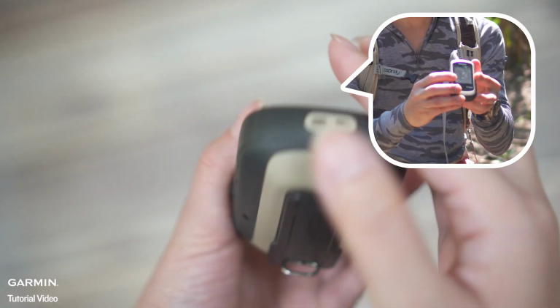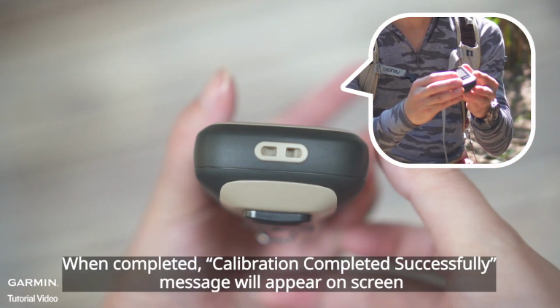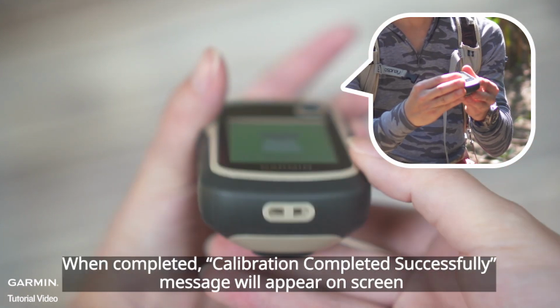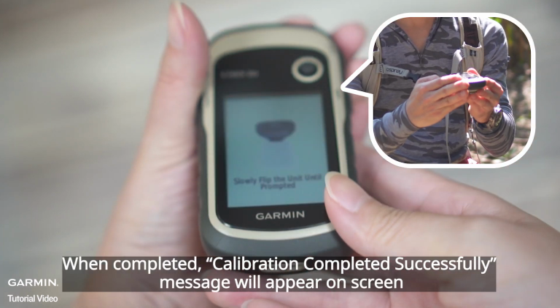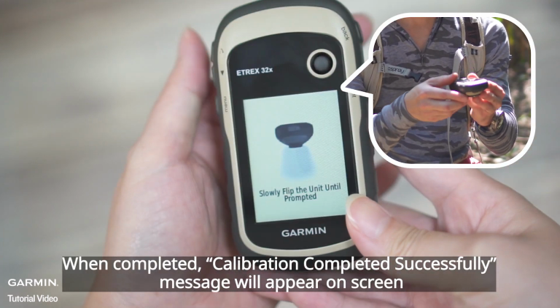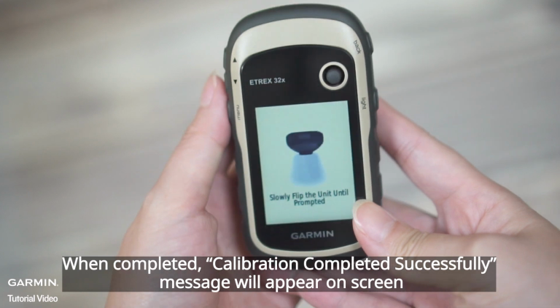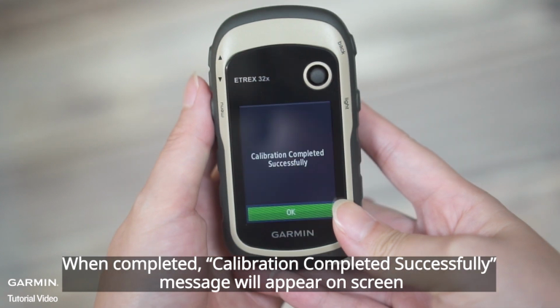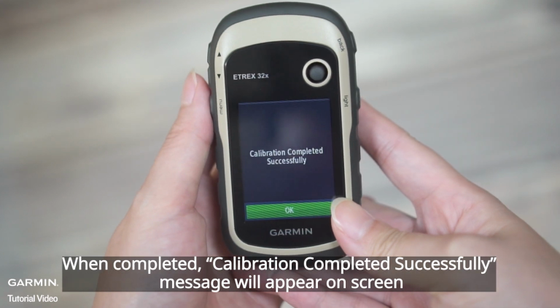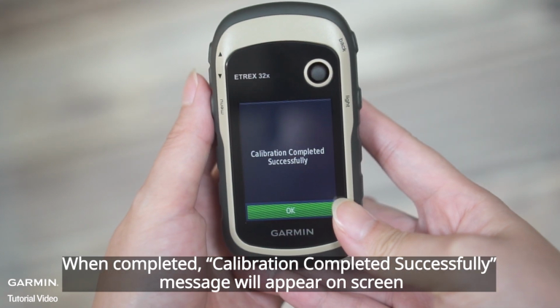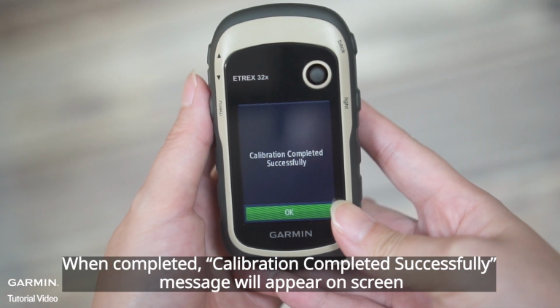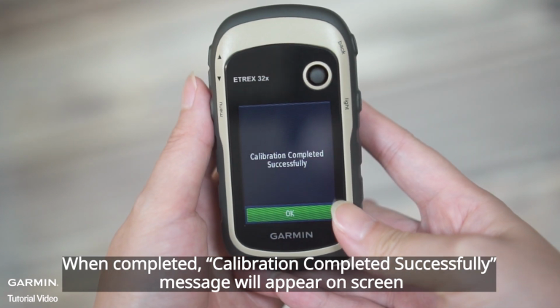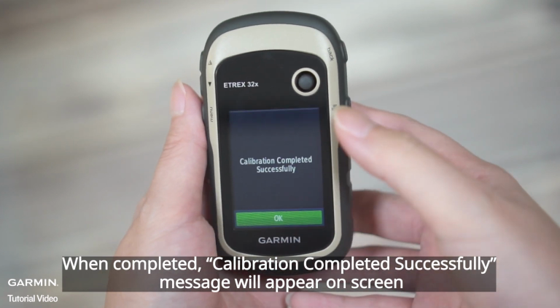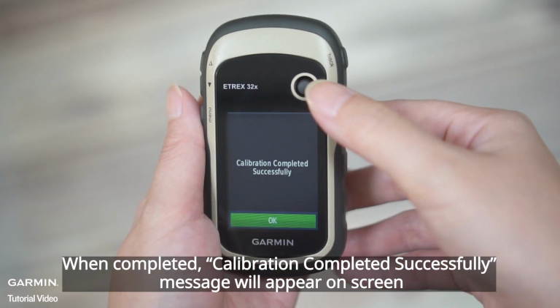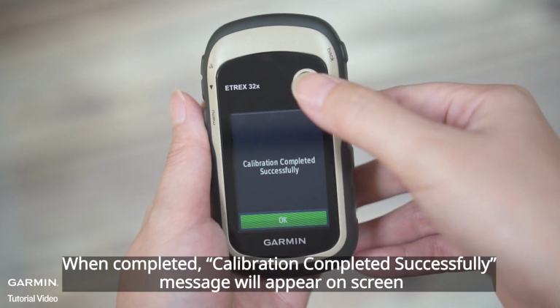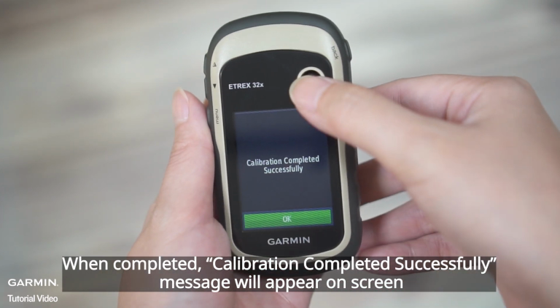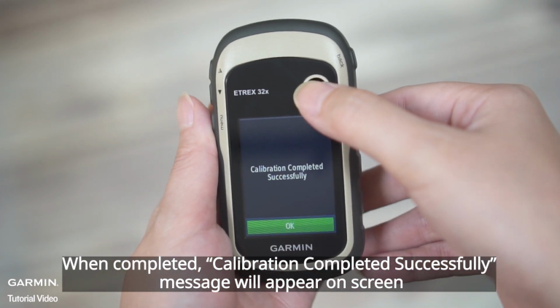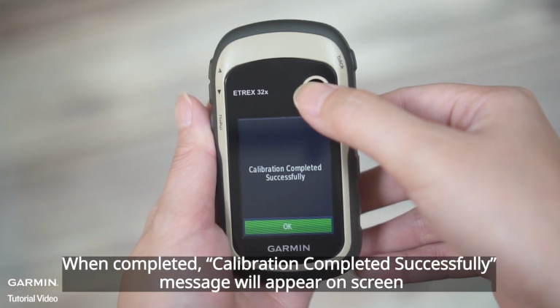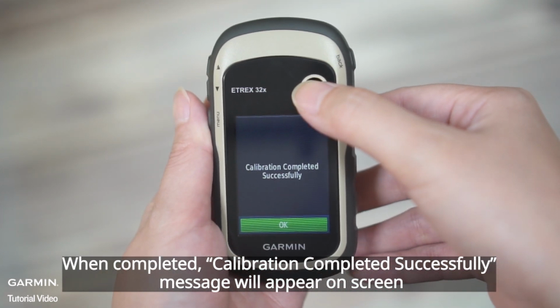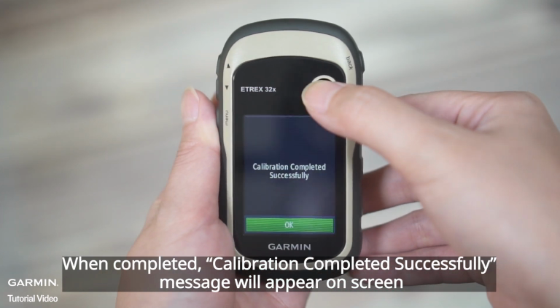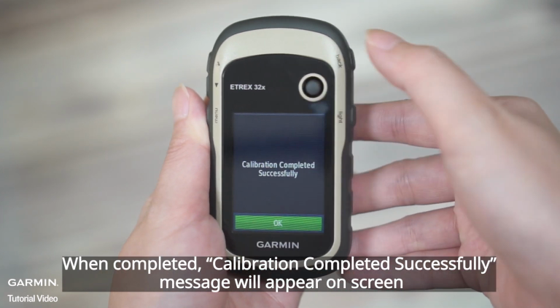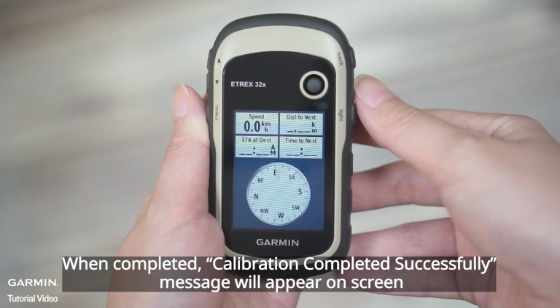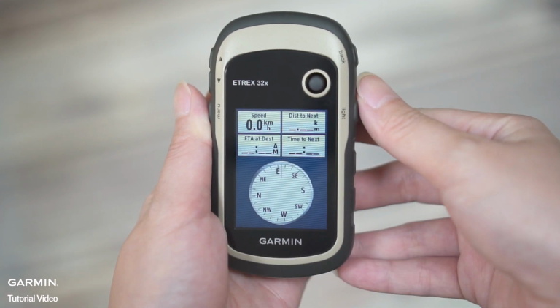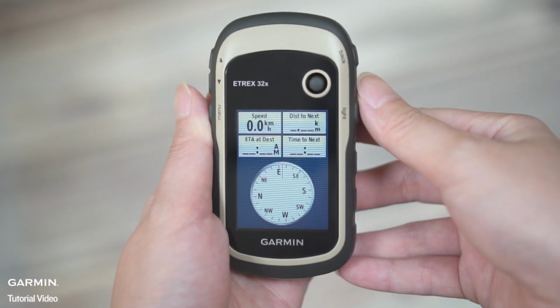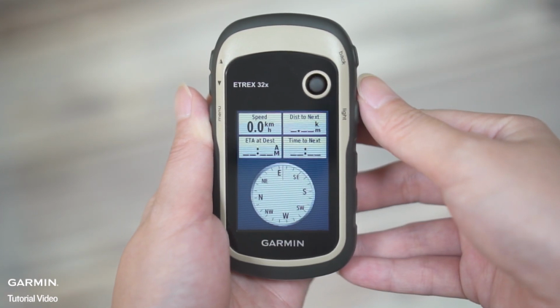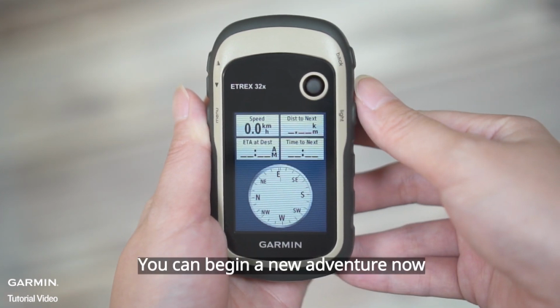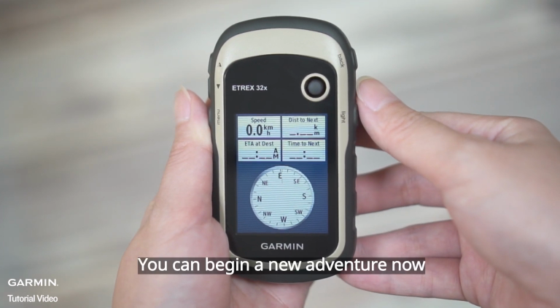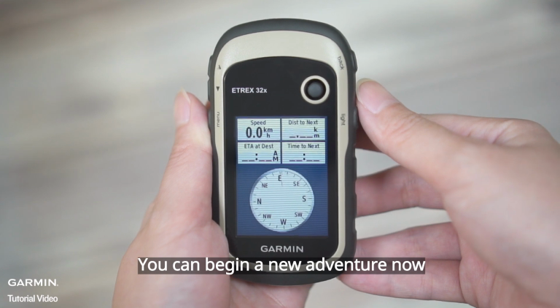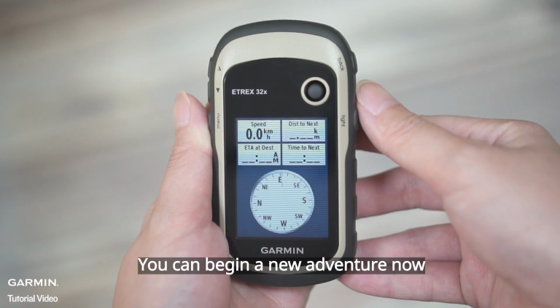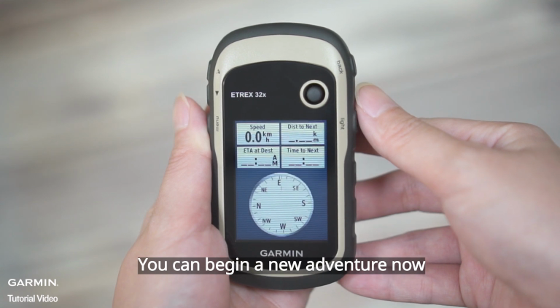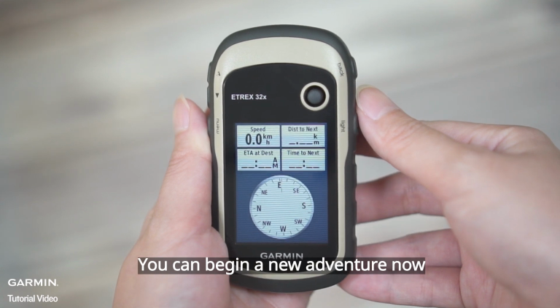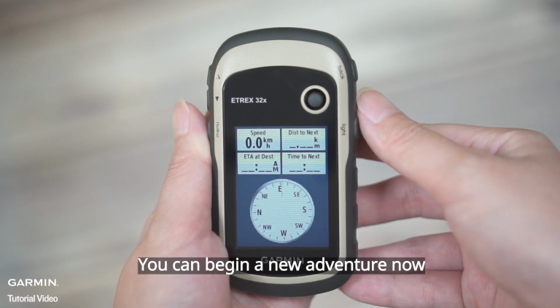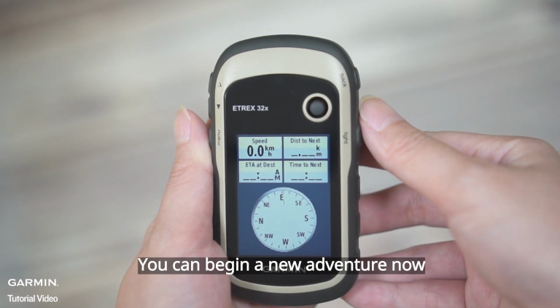When completed, a calibration completed successfully message will appear on screen. You can begin a new adventure now.